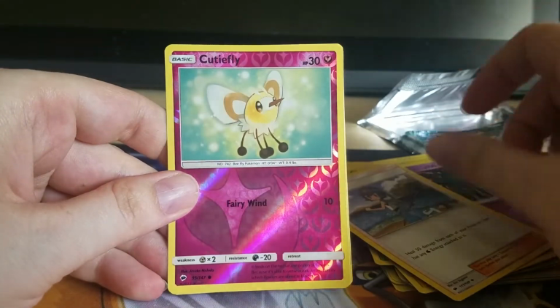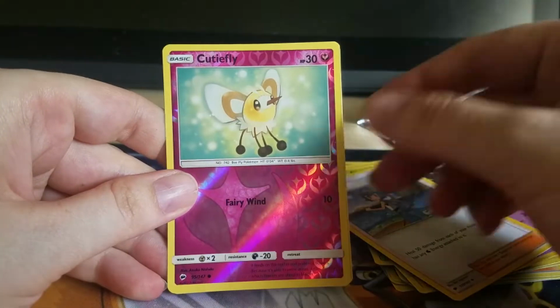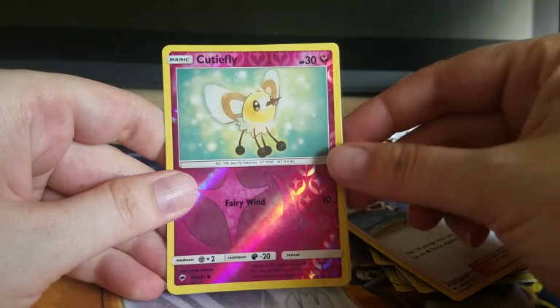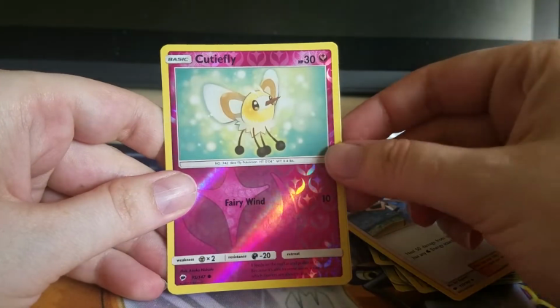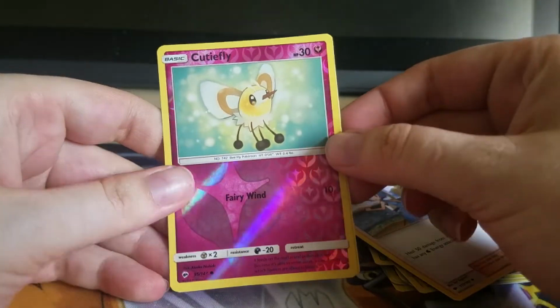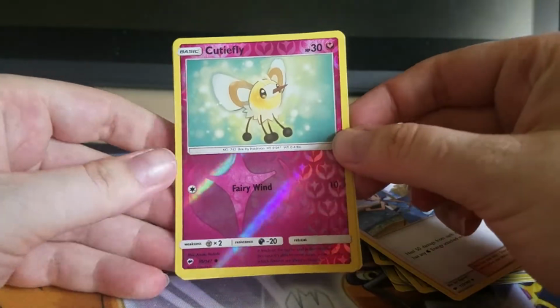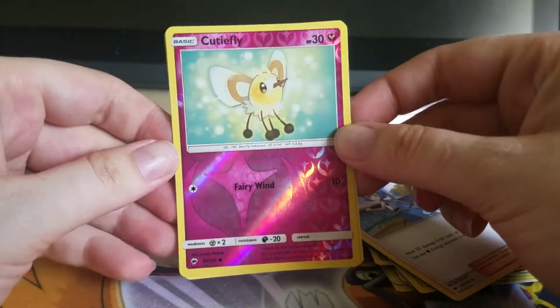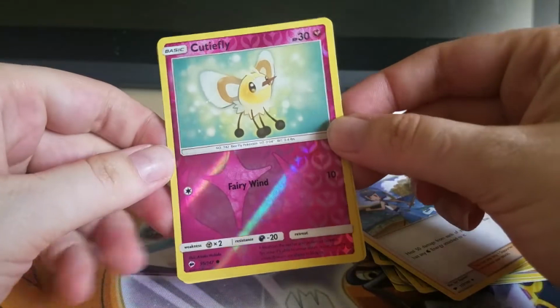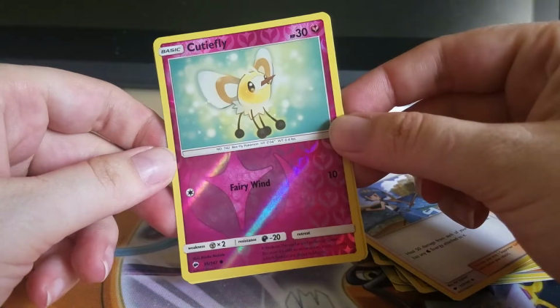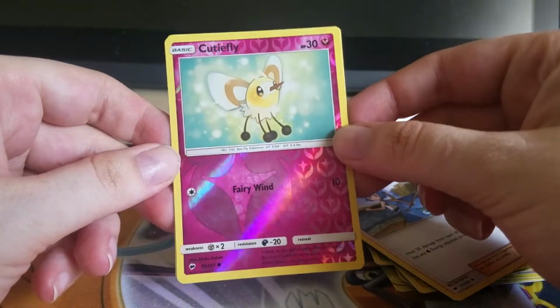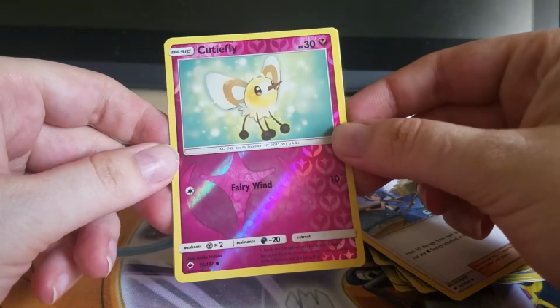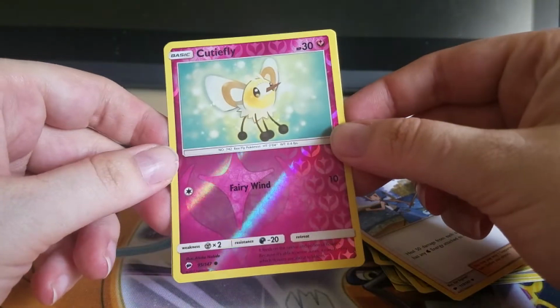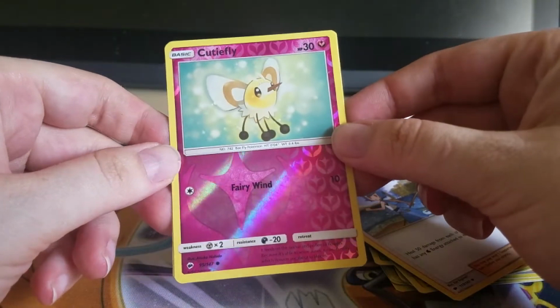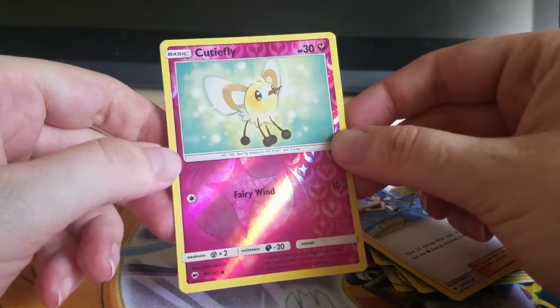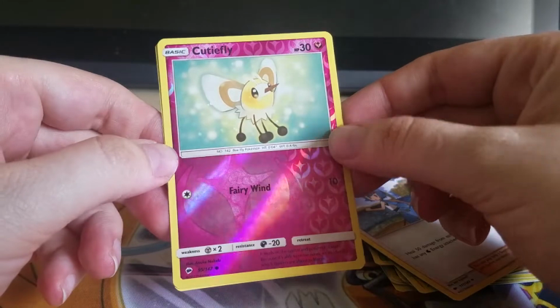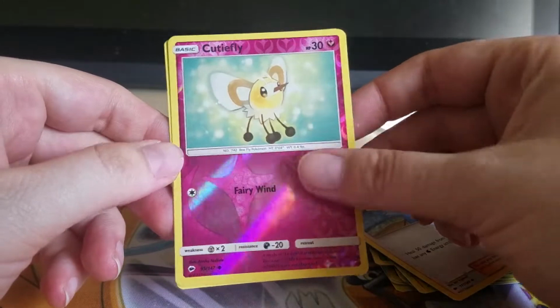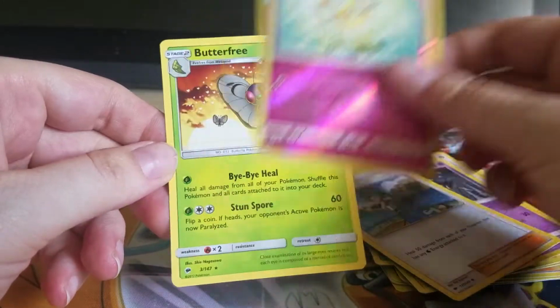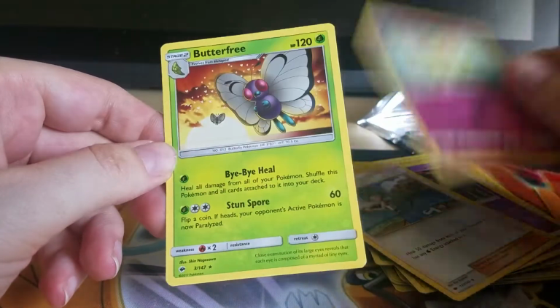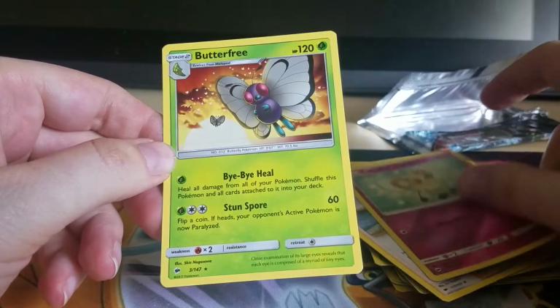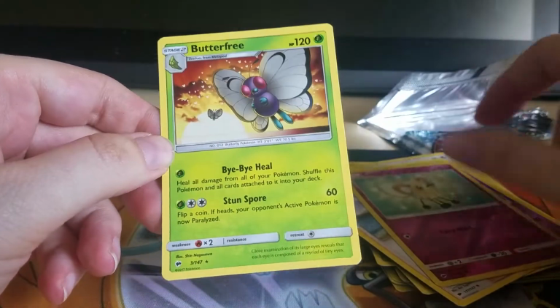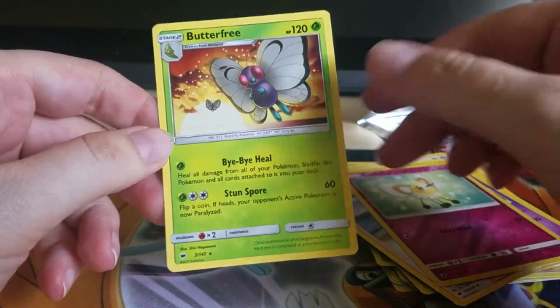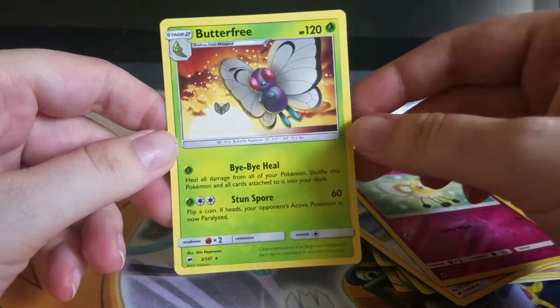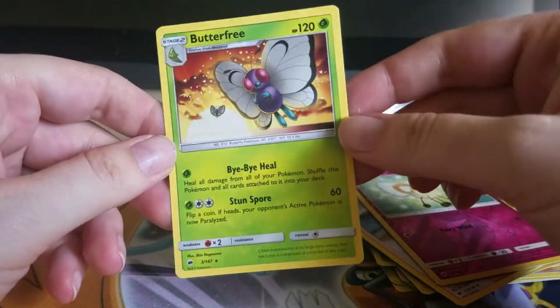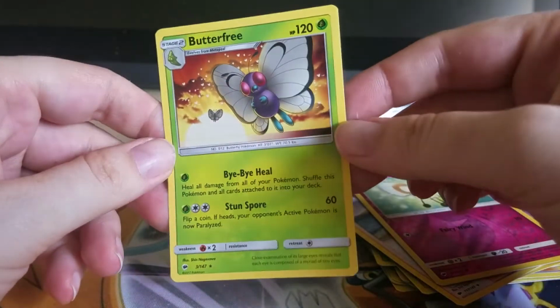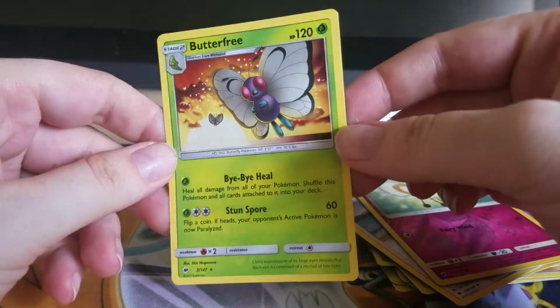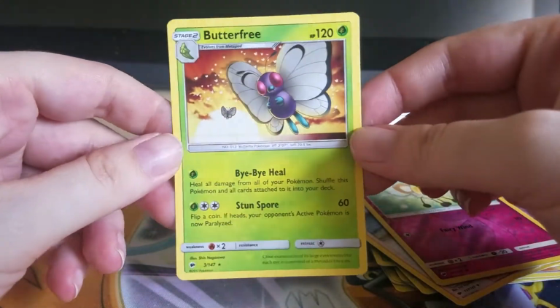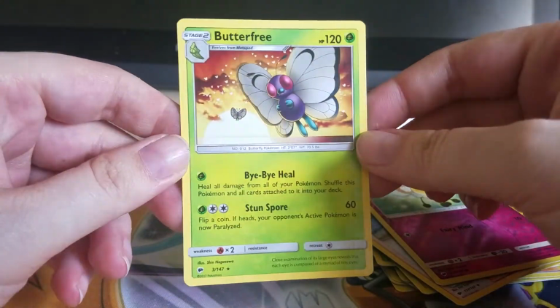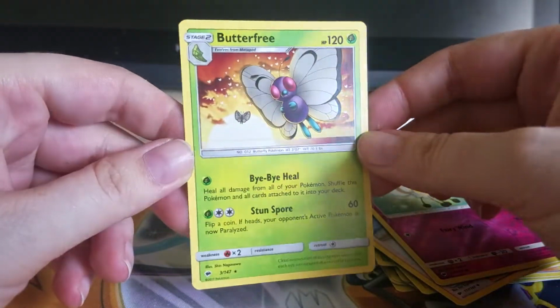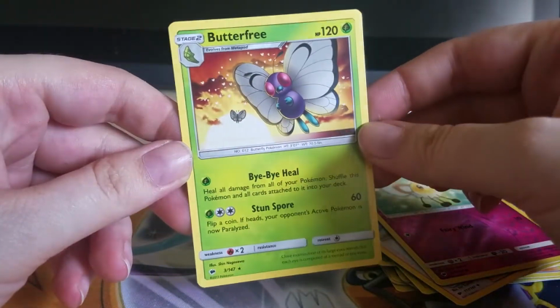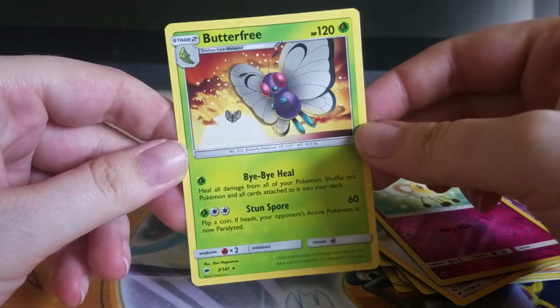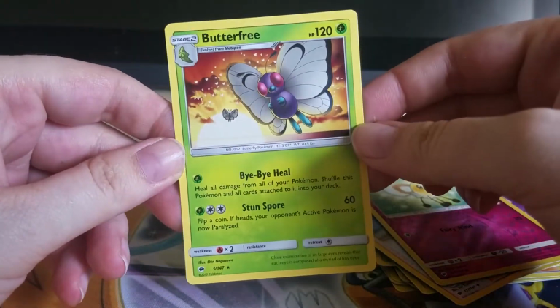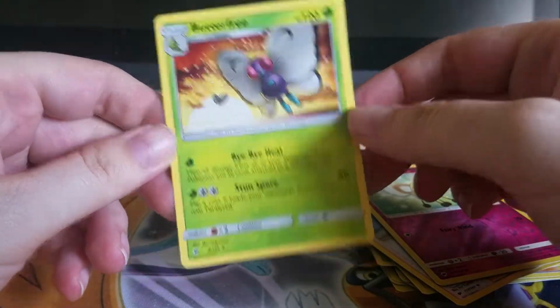Our Reverse is a Cutiefly, and our Rare is a Butterfree non-hollow rare.